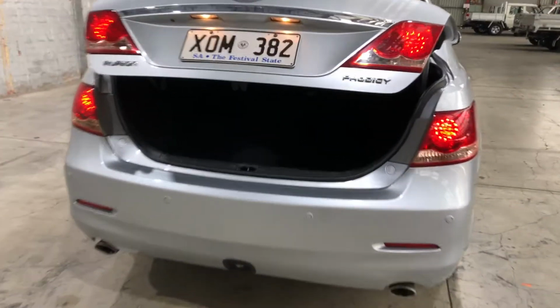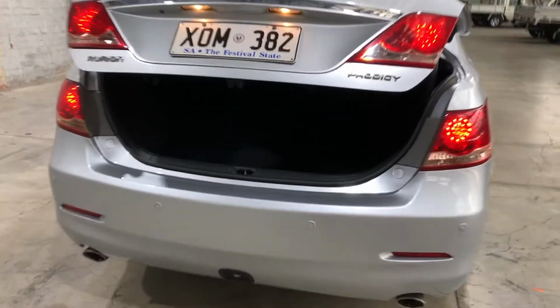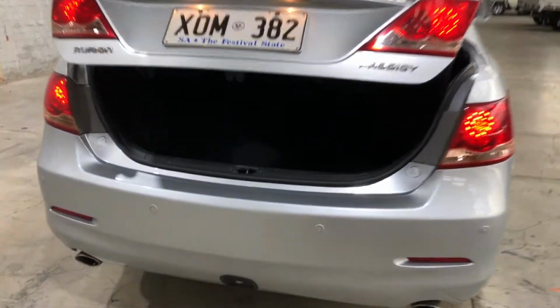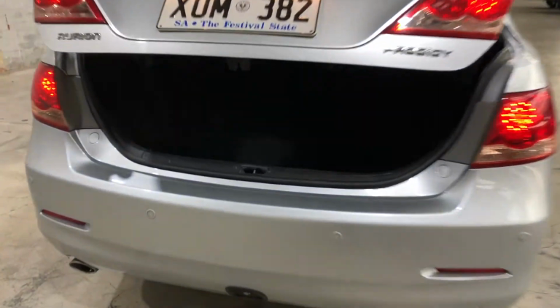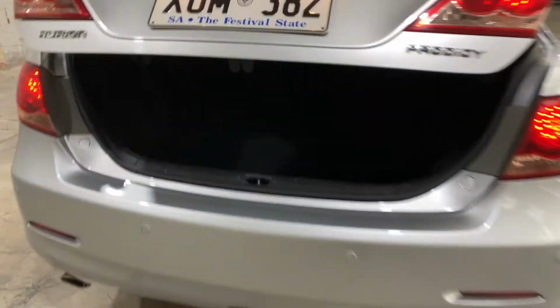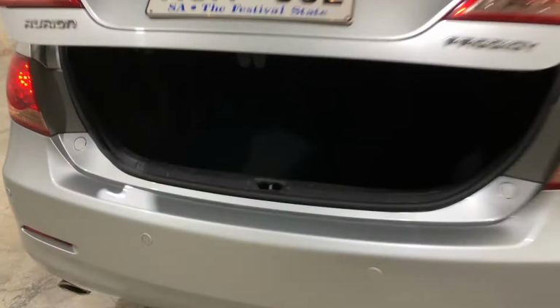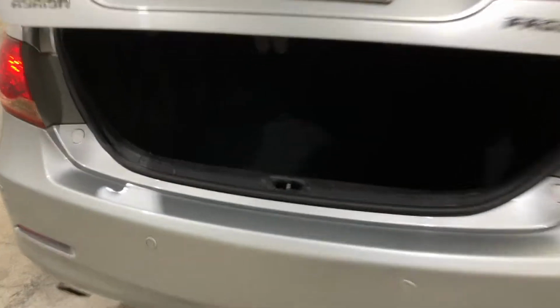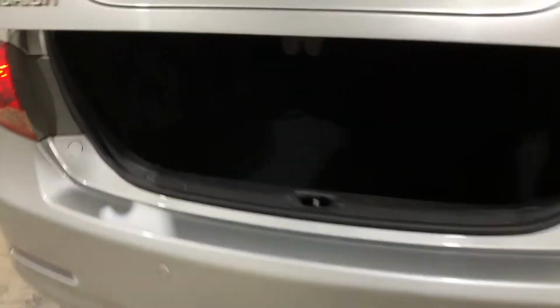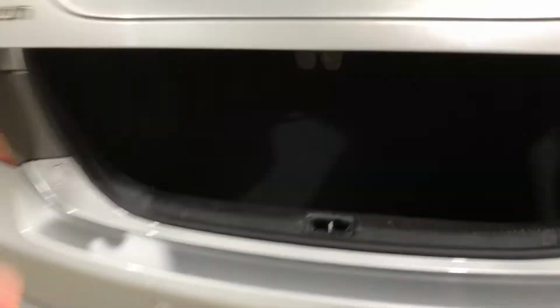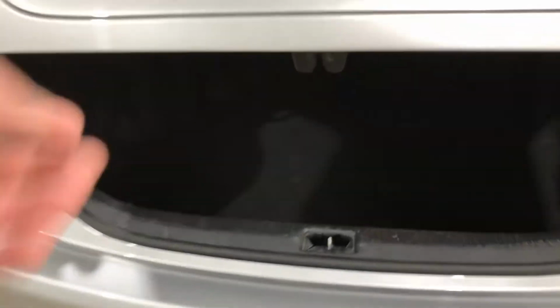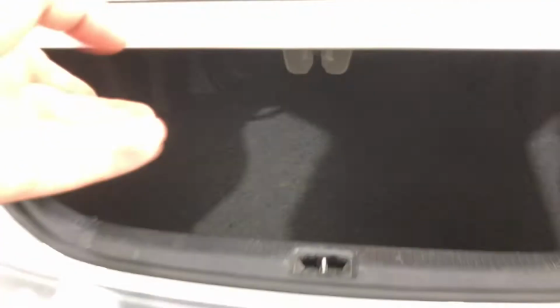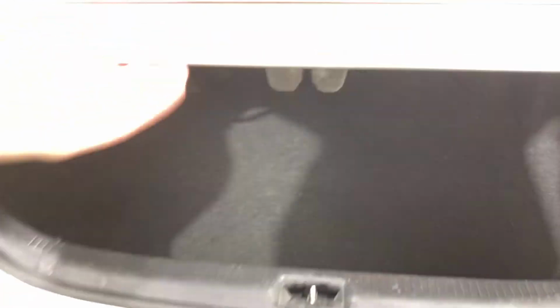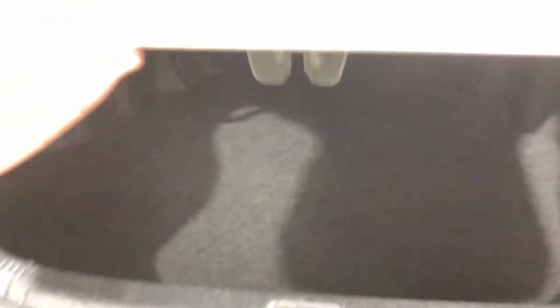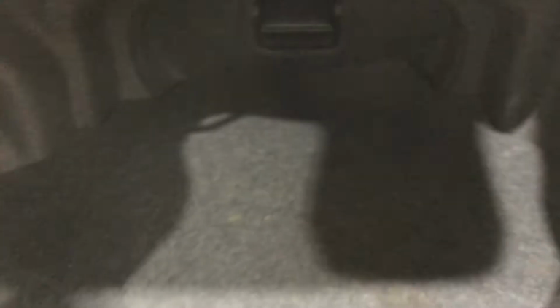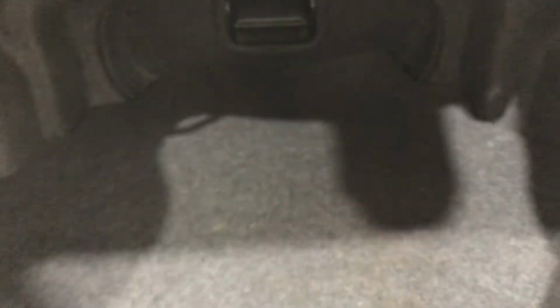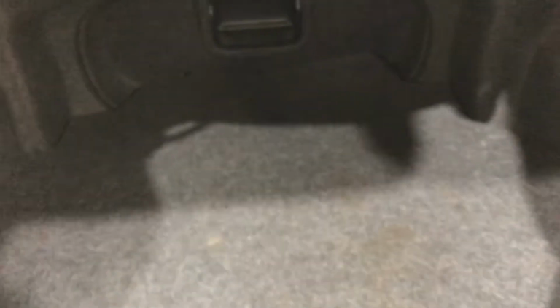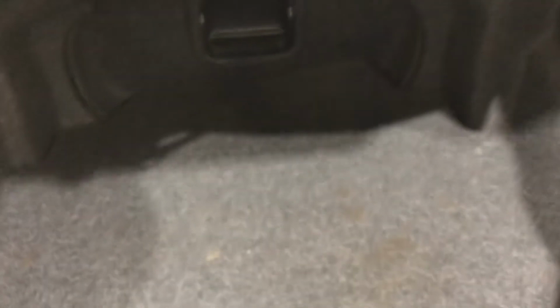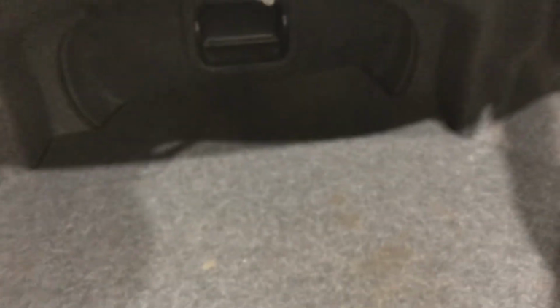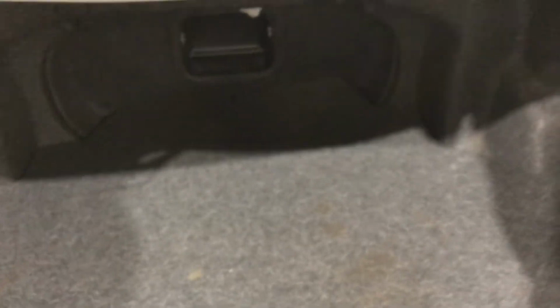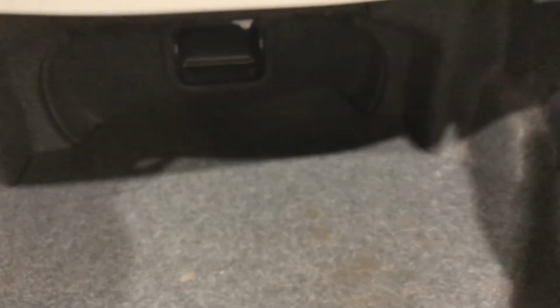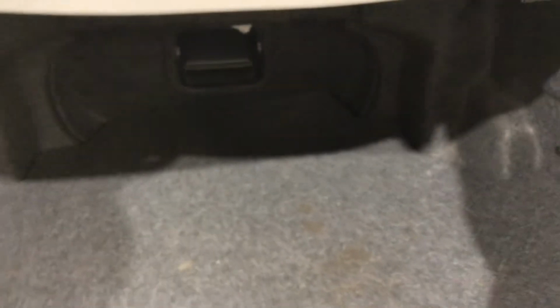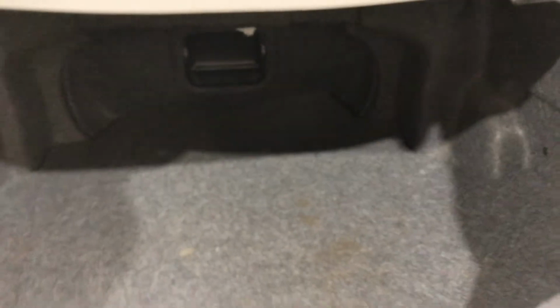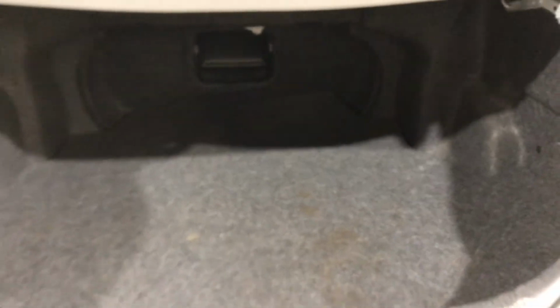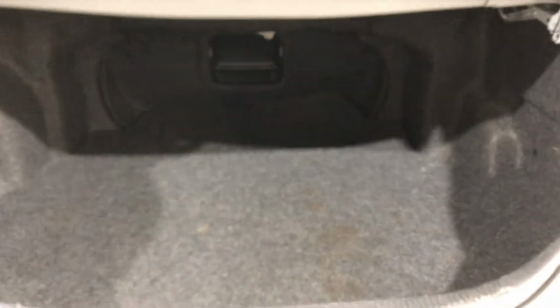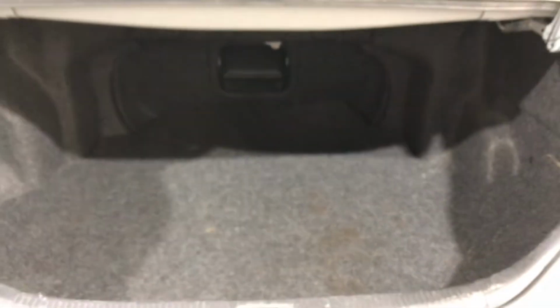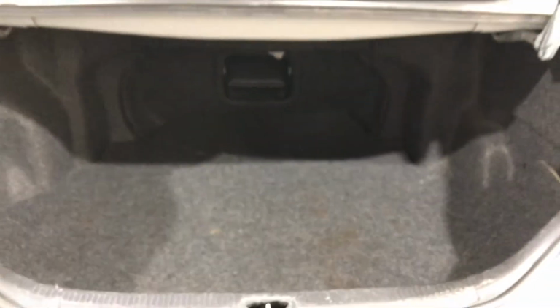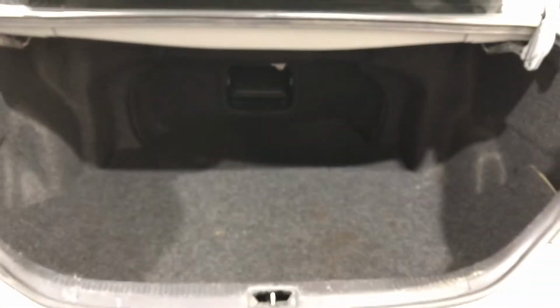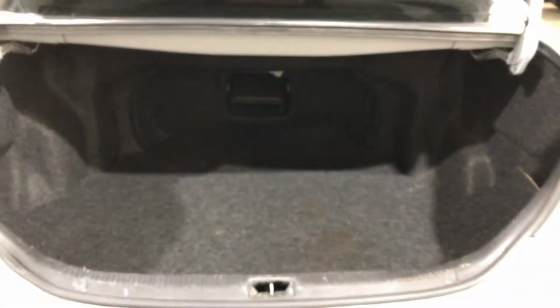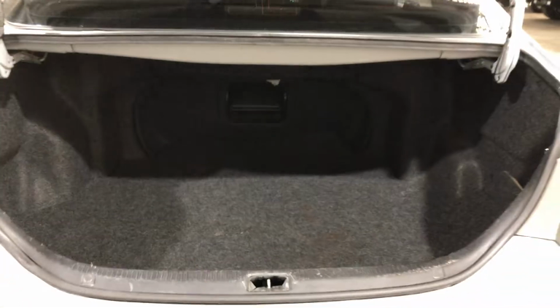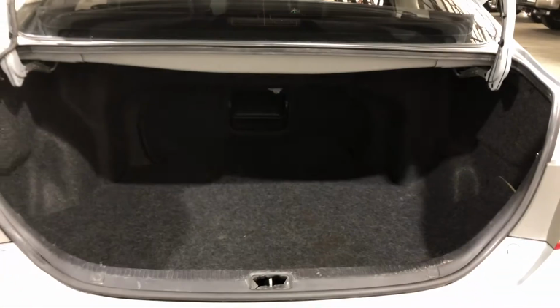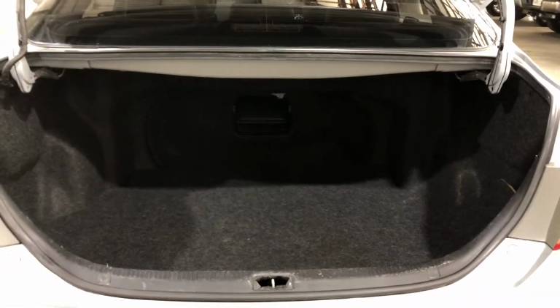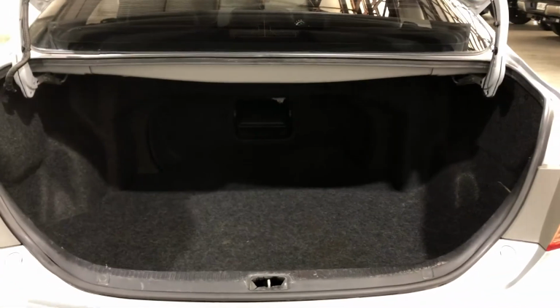As you jump inside the boot, being a full-size family sedan, you know you're going to get plenty of boot space at the back.